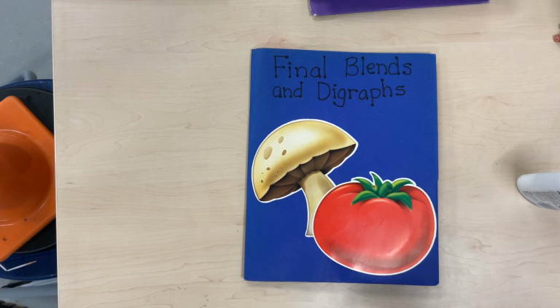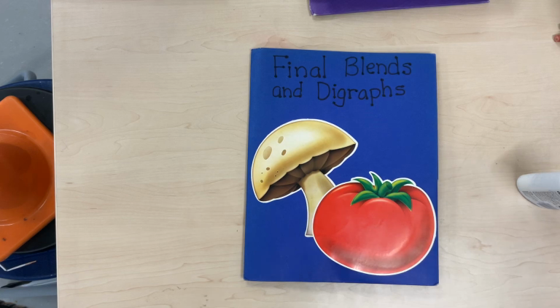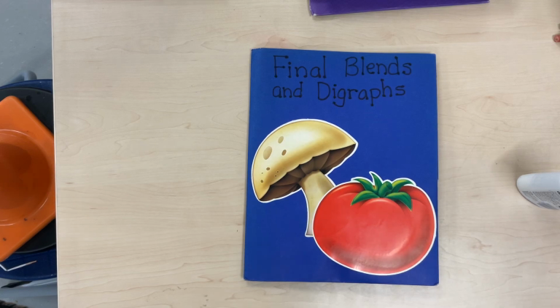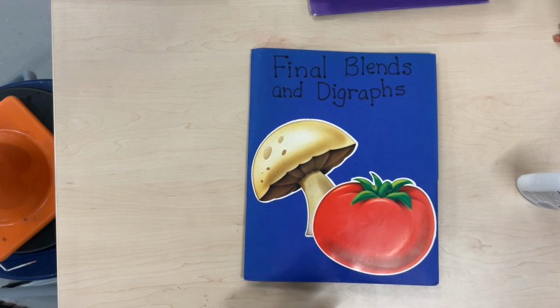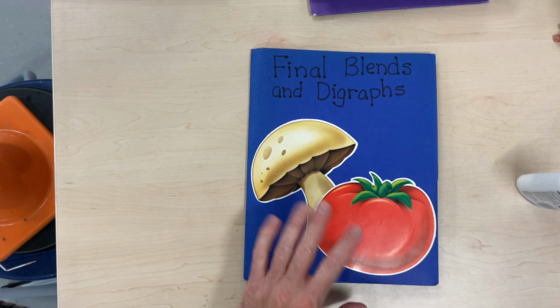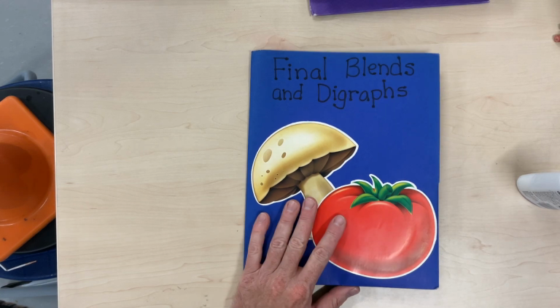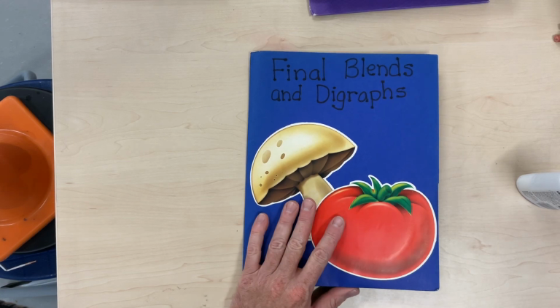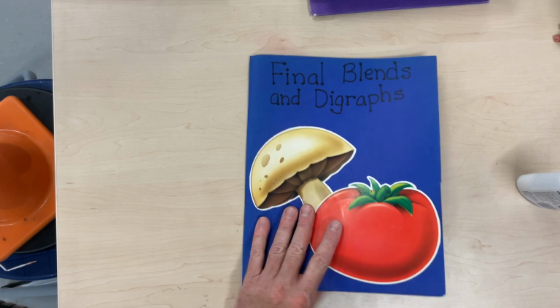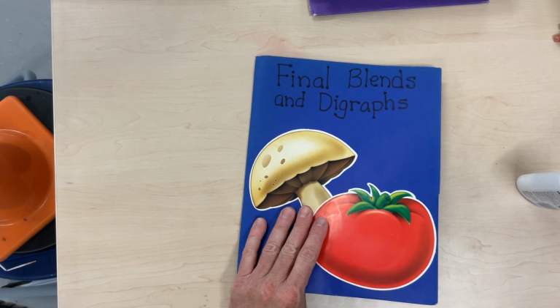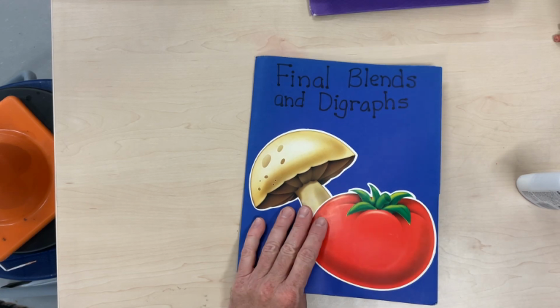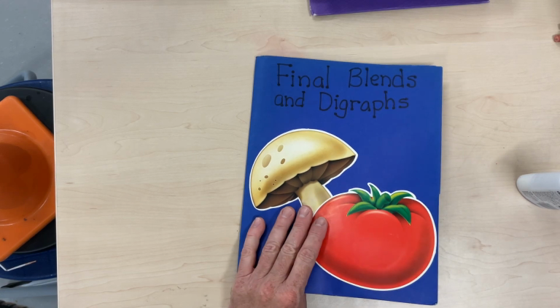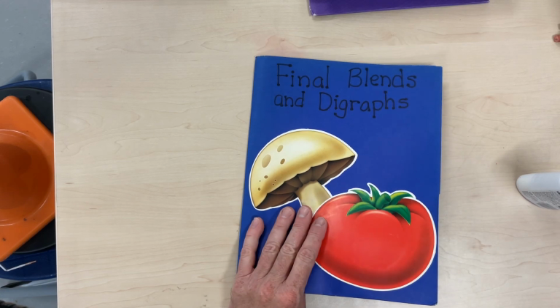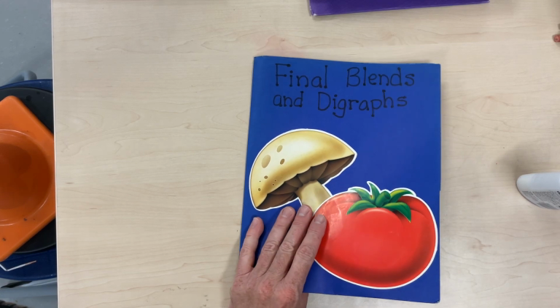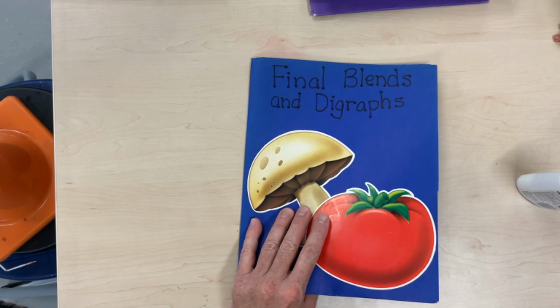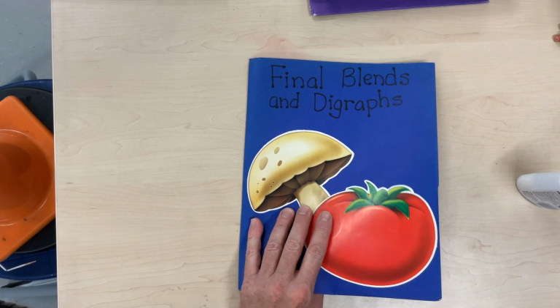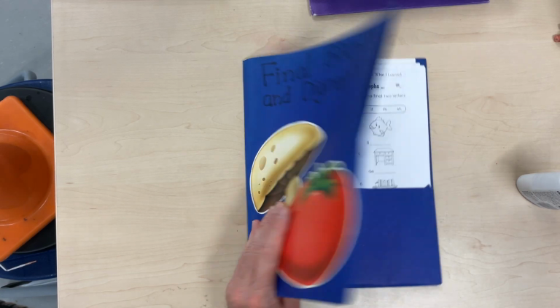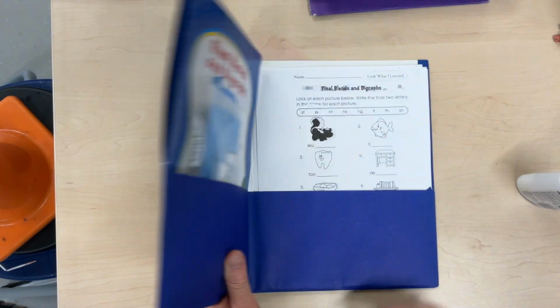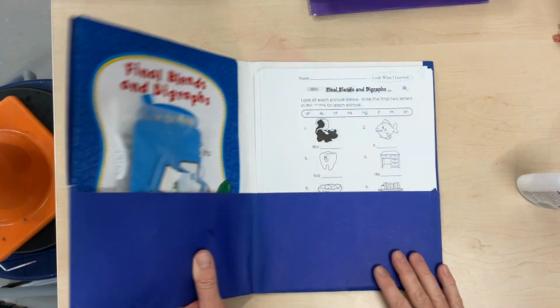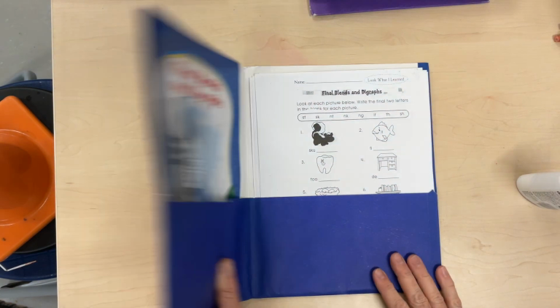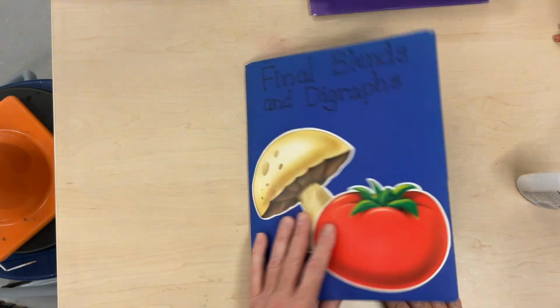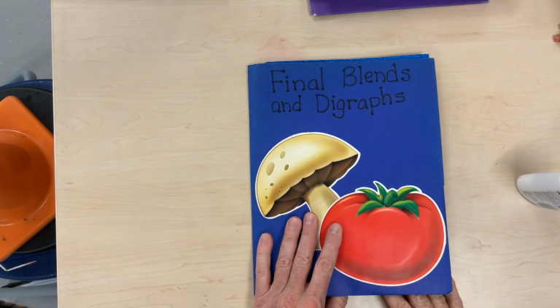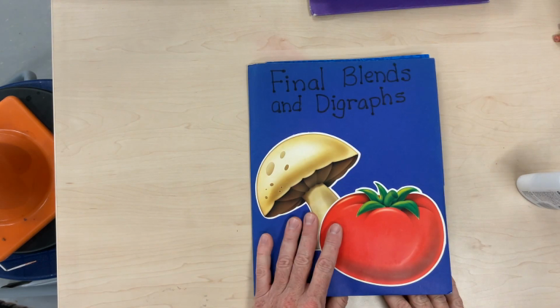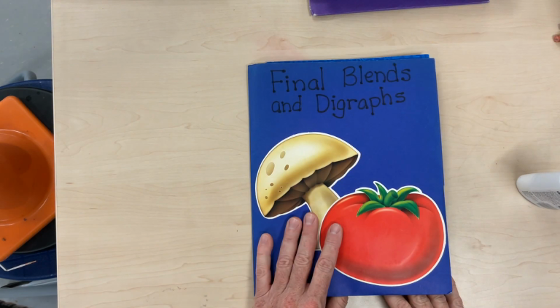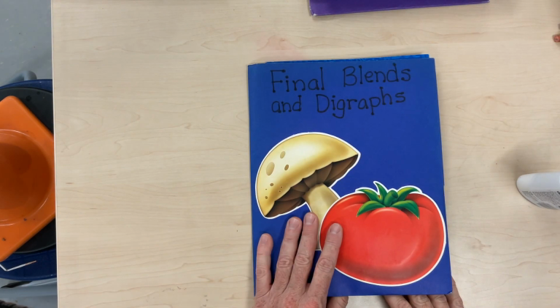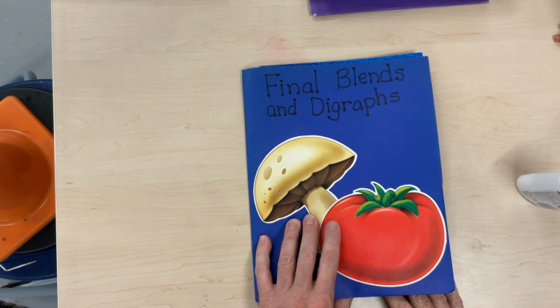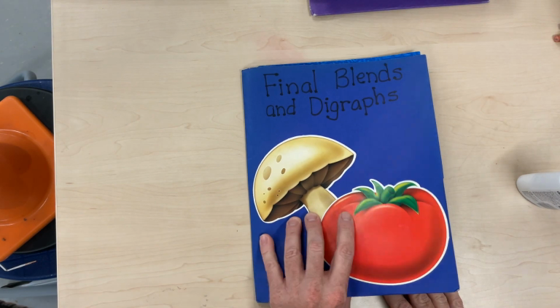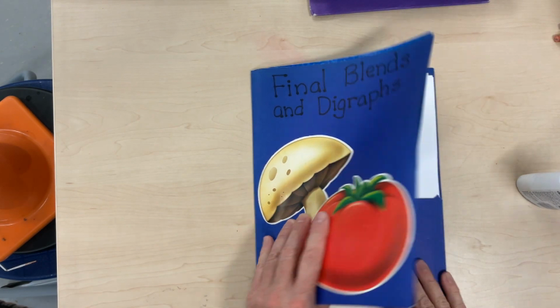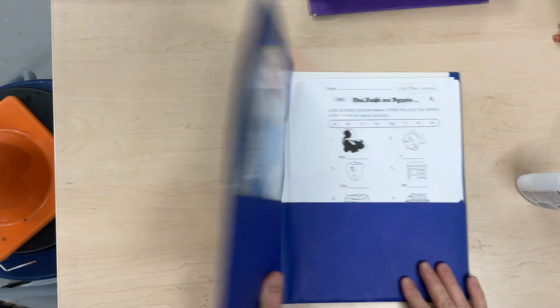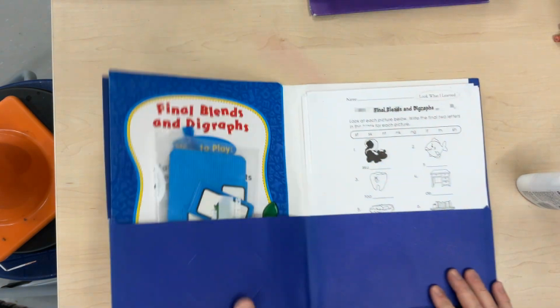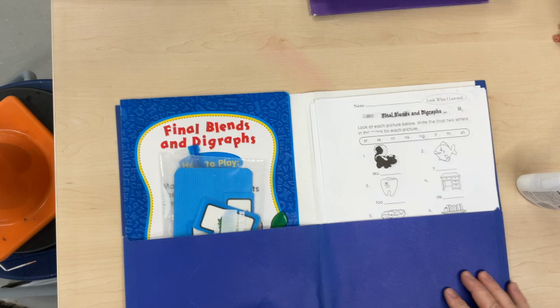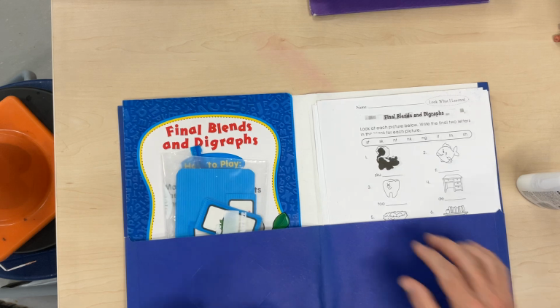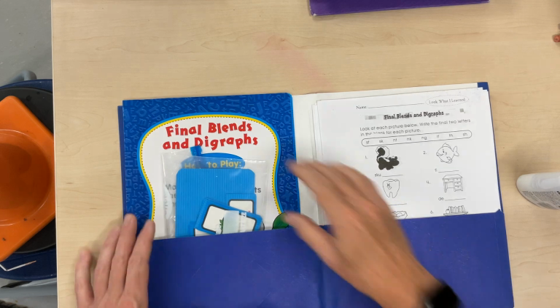Hello, everyone. This is another activity for Phonics called Final Blends and Digraphs.